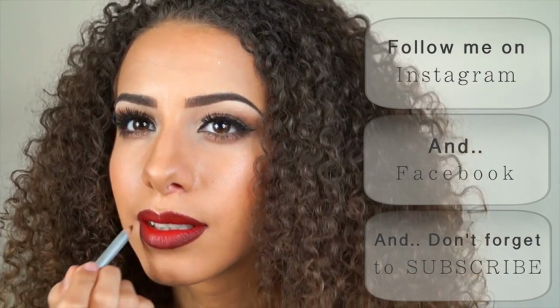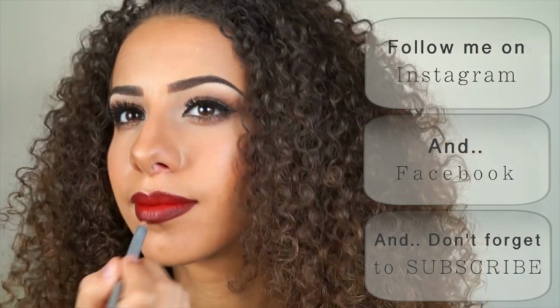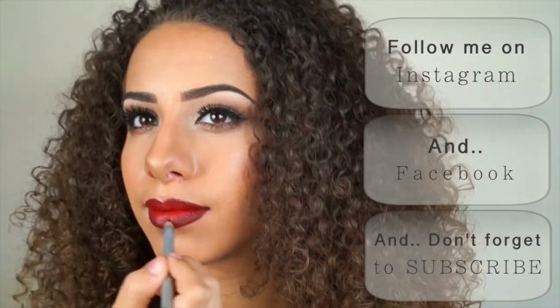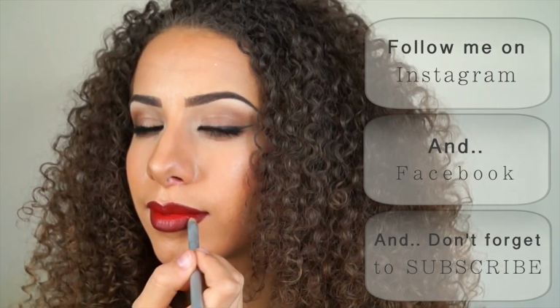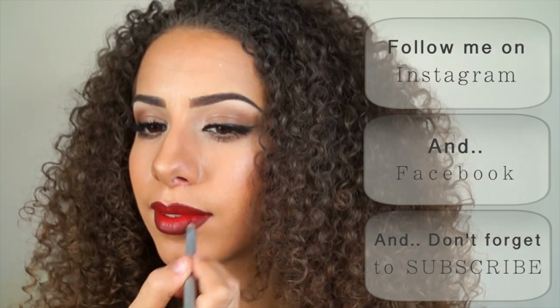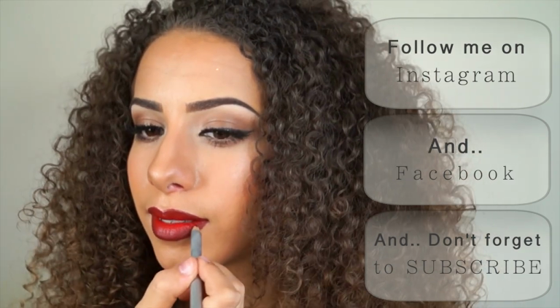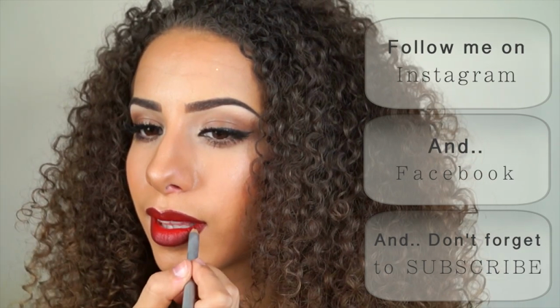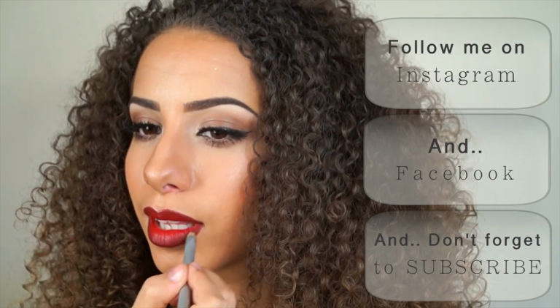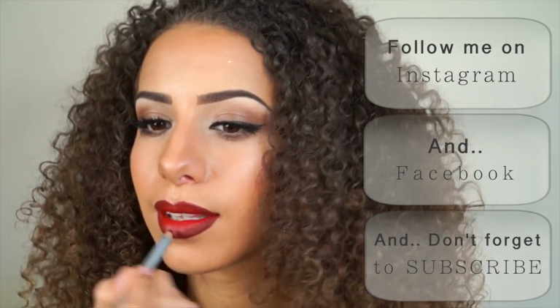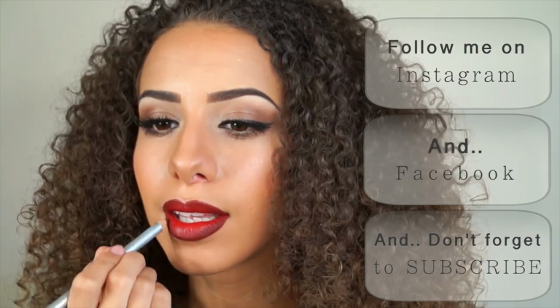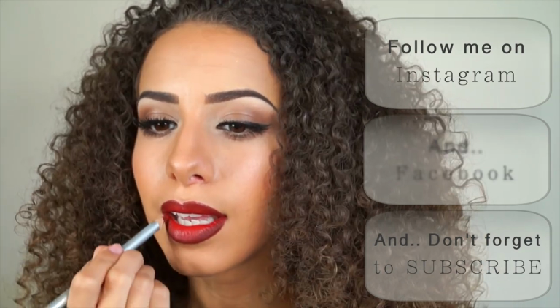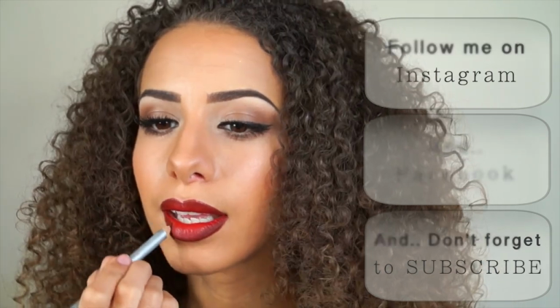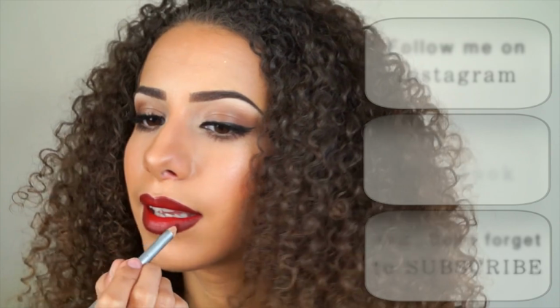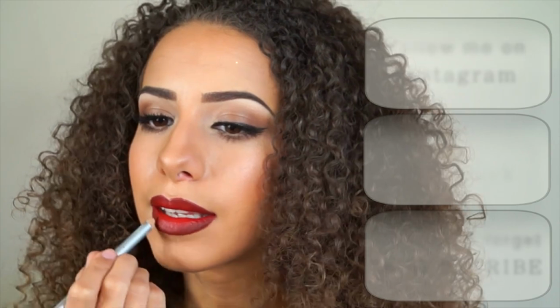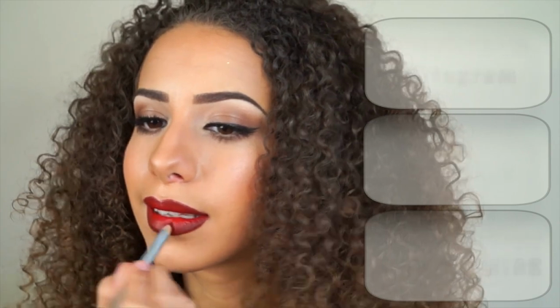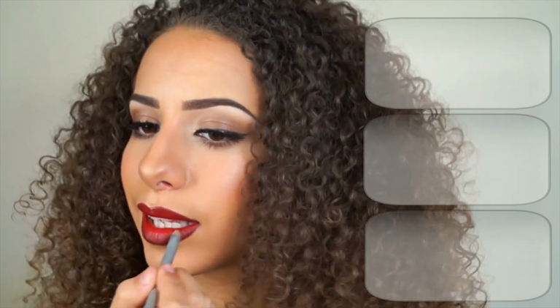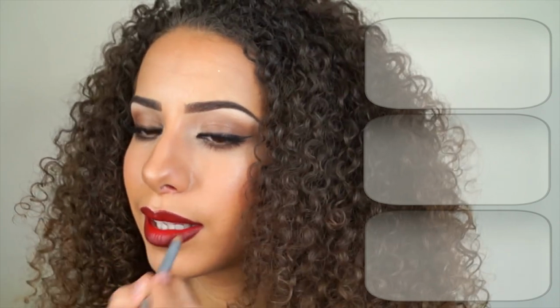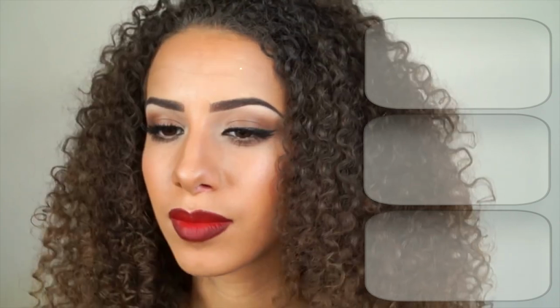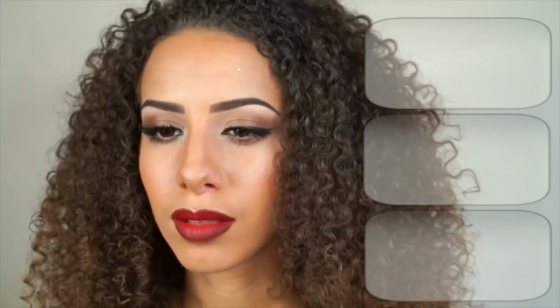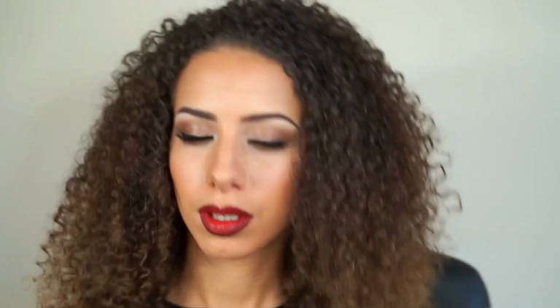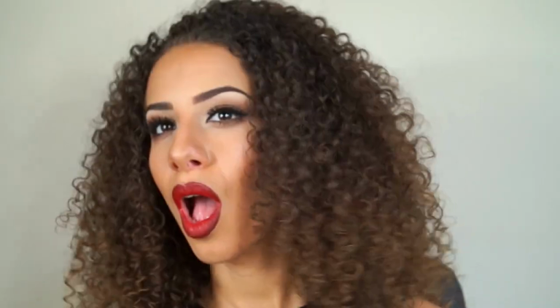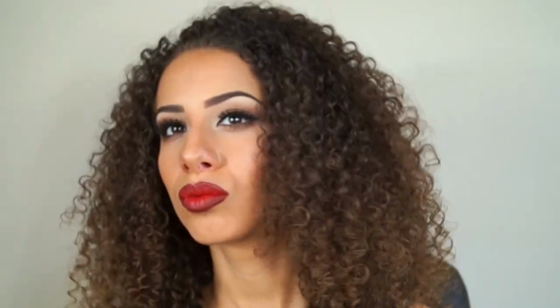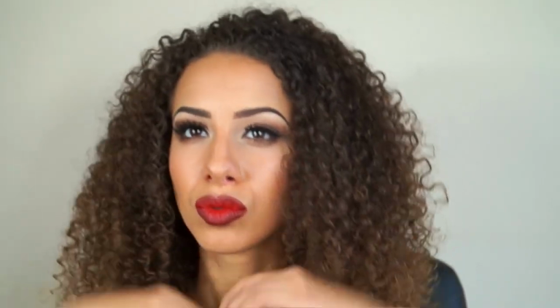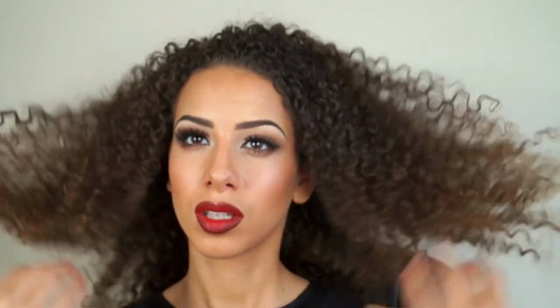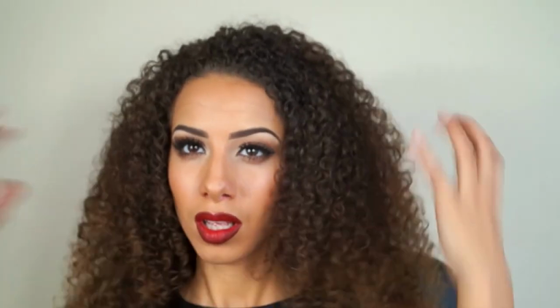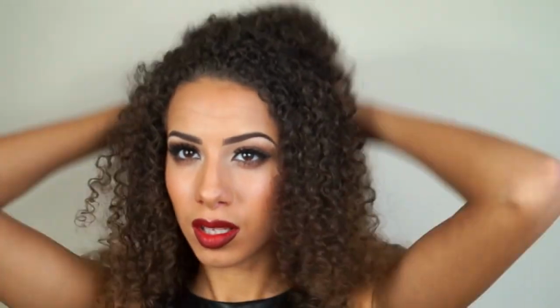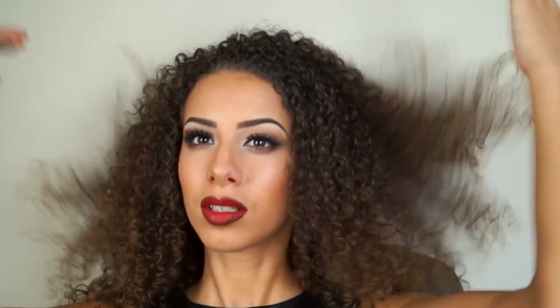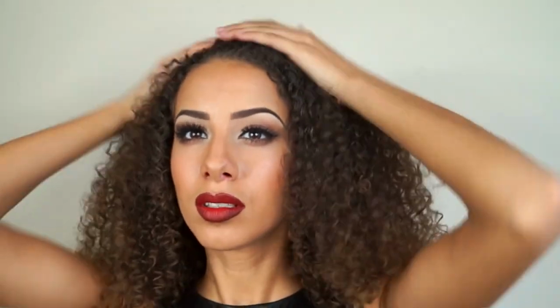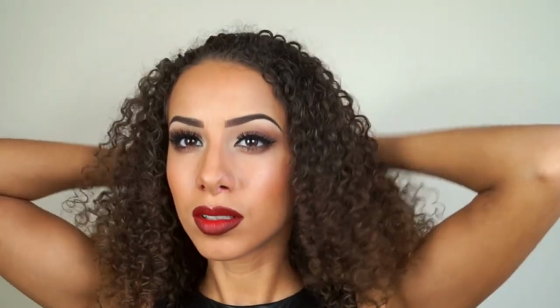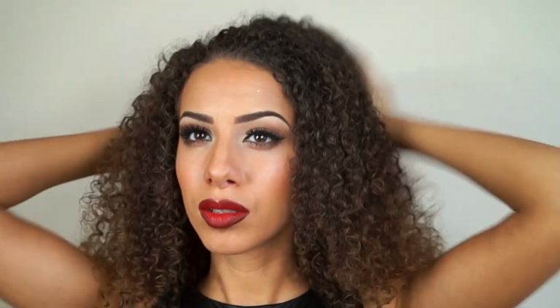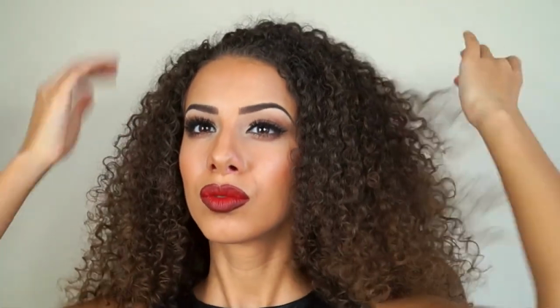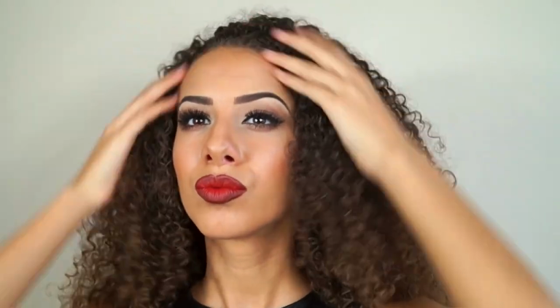That's it for the perfect red lips! If you like it then give it a thumbs up, don't forget to subscribe, and I'll see you on my next video!